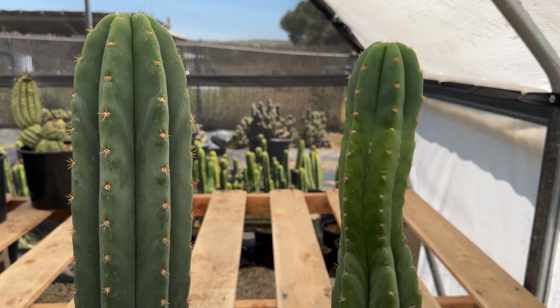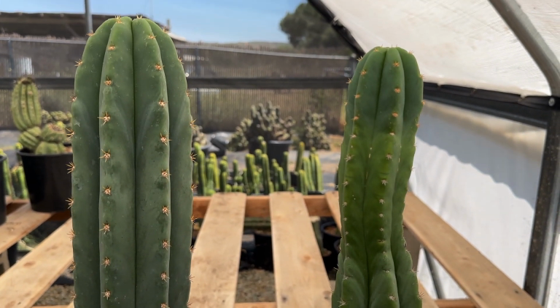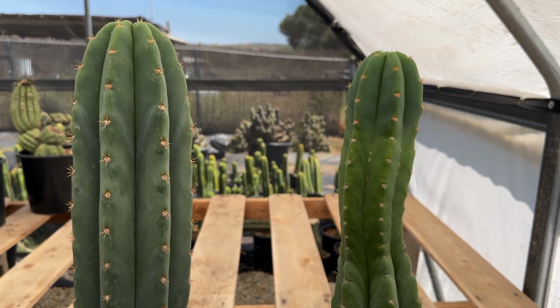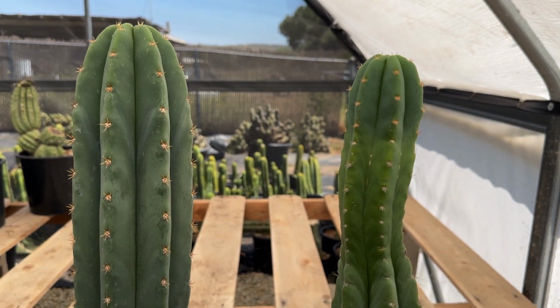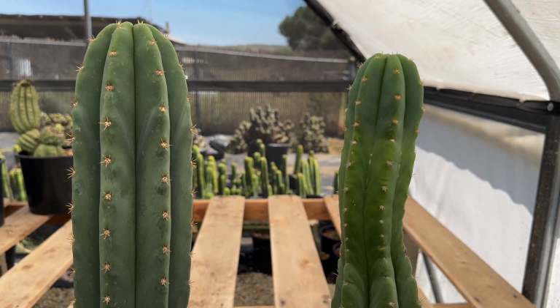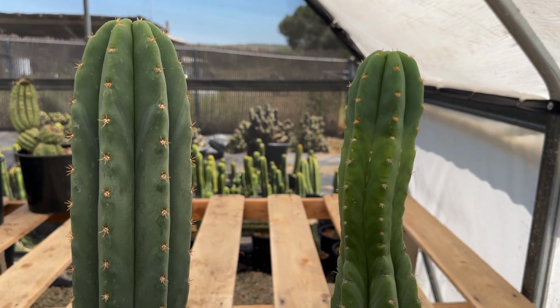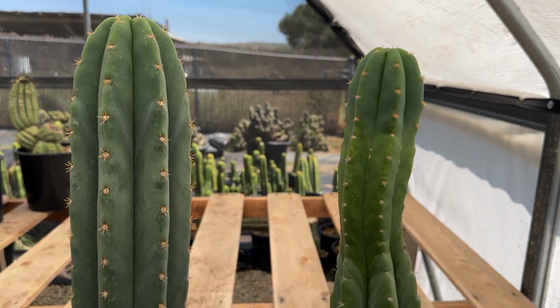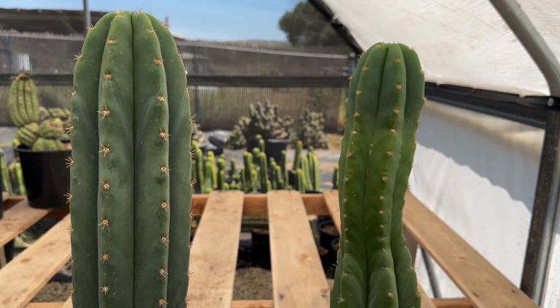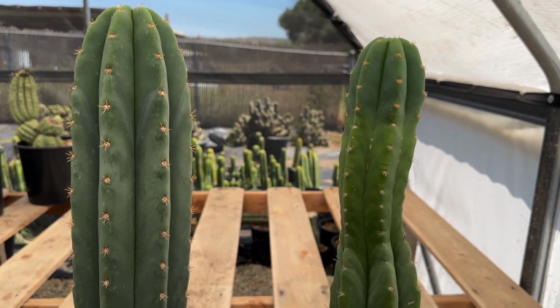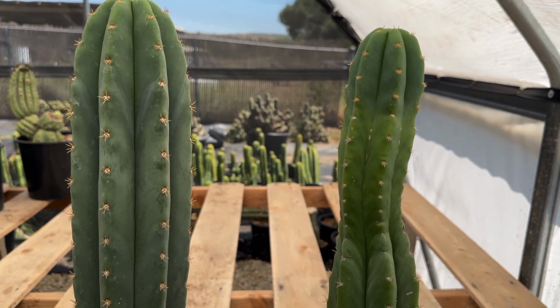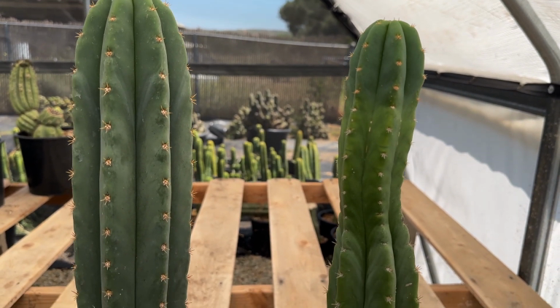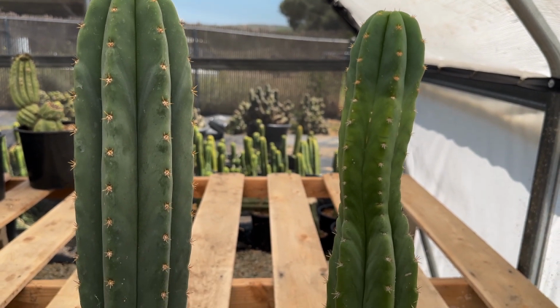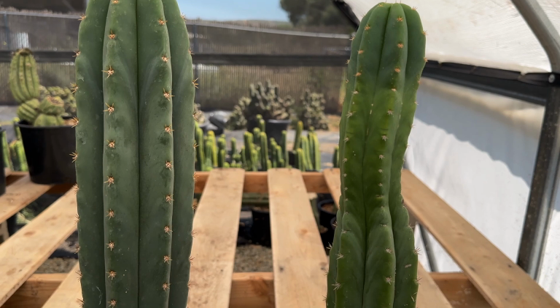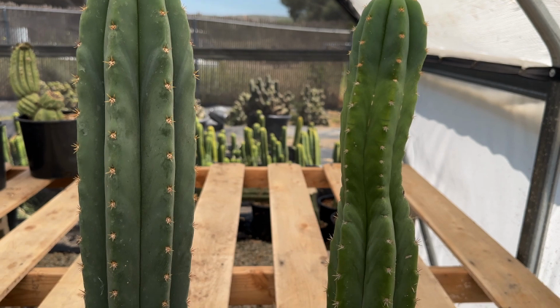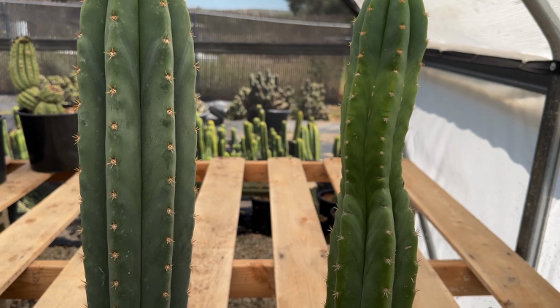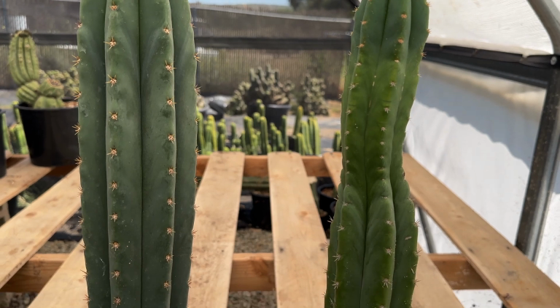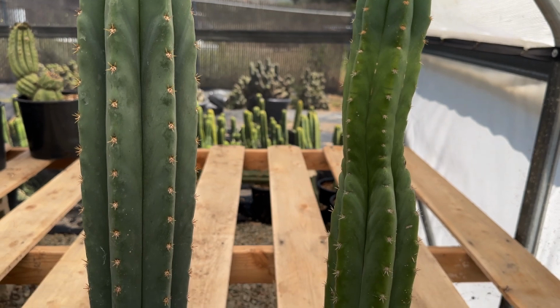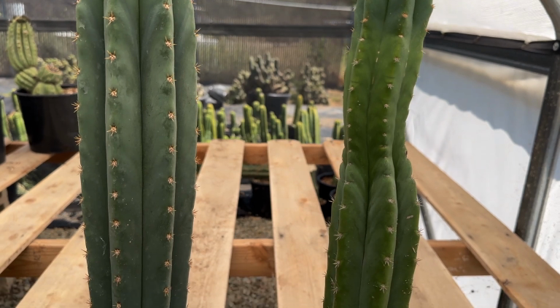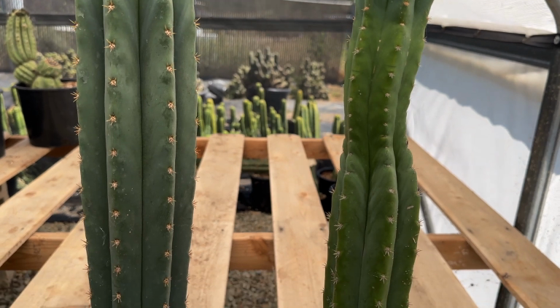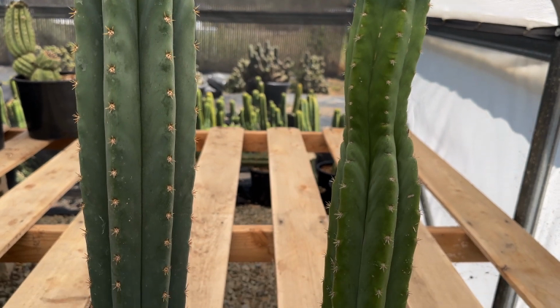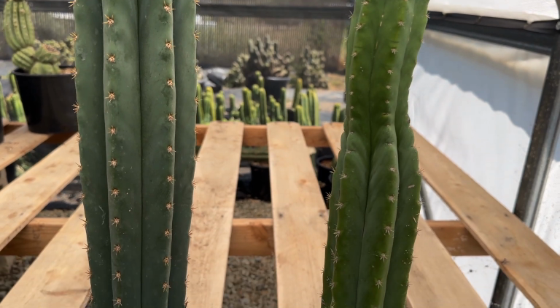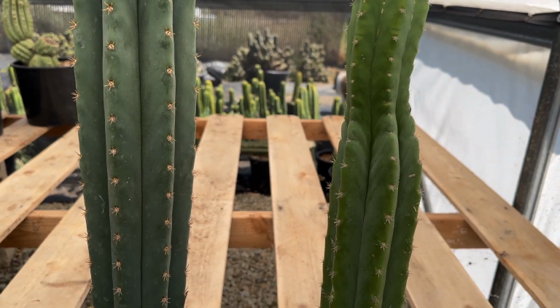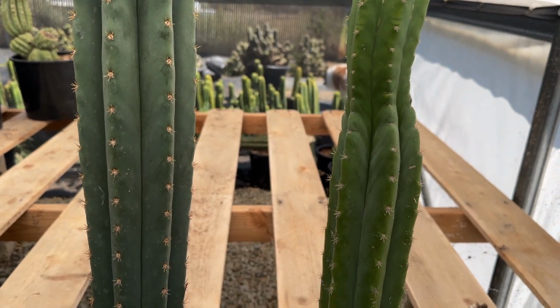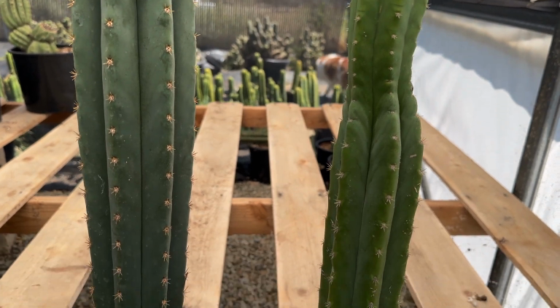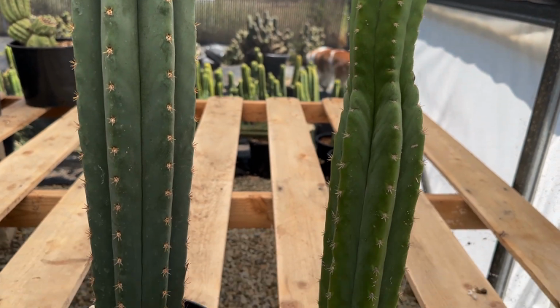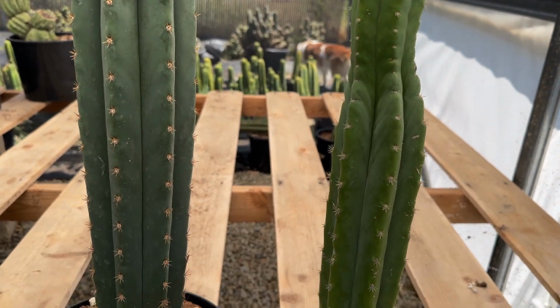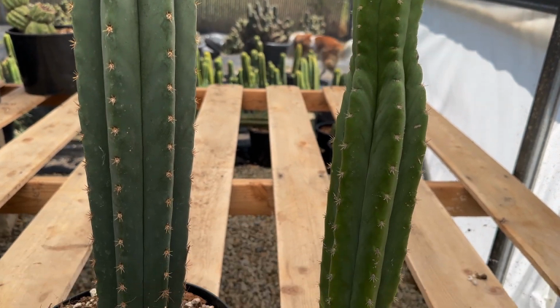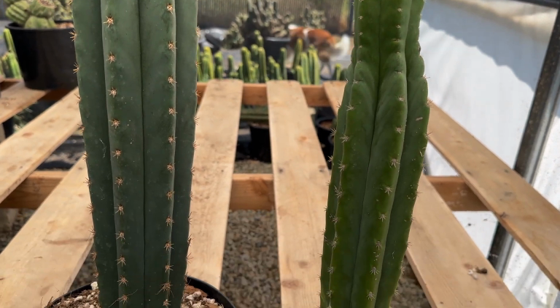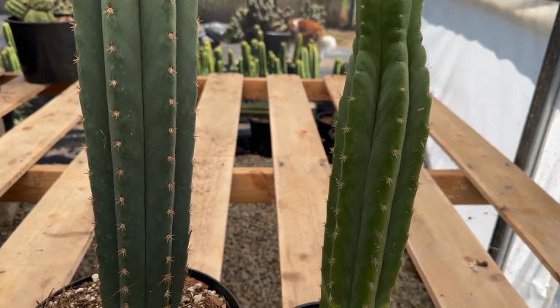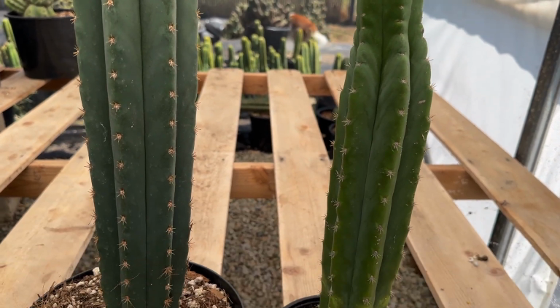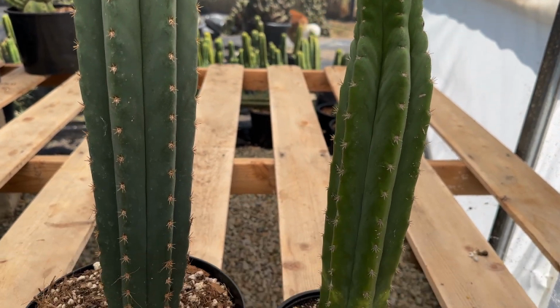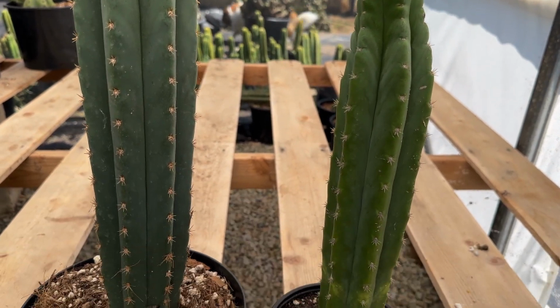It is the number one most common problem we see in cactus care, but don't worry — this is fixable.